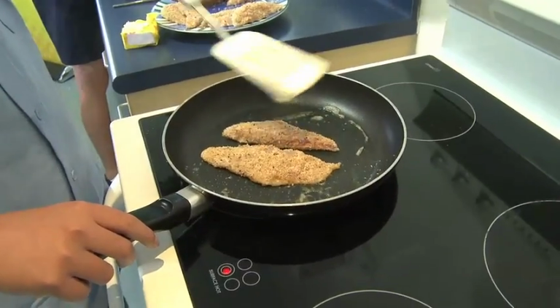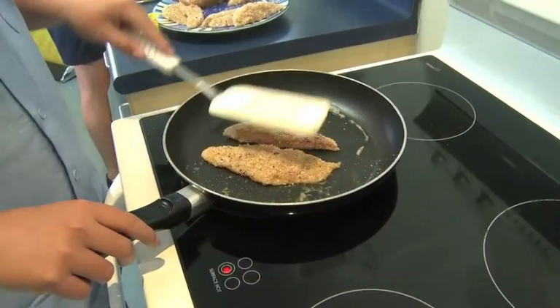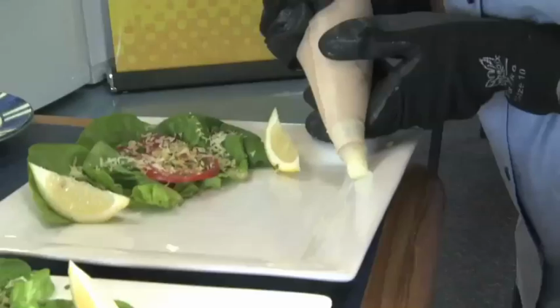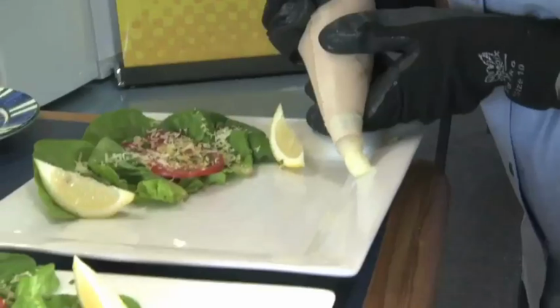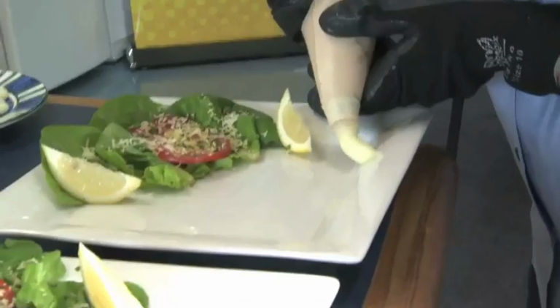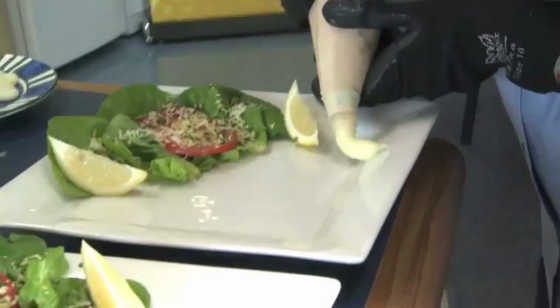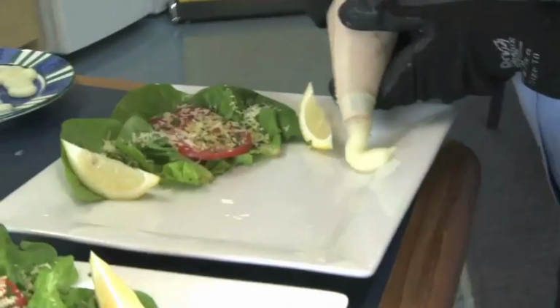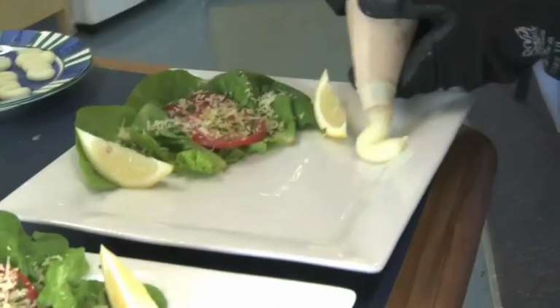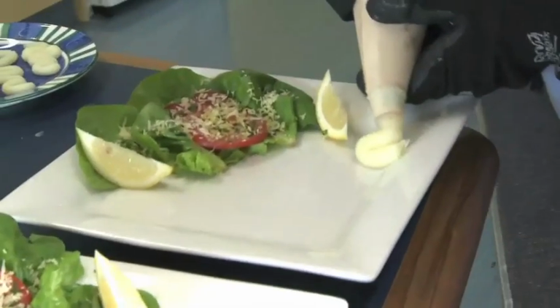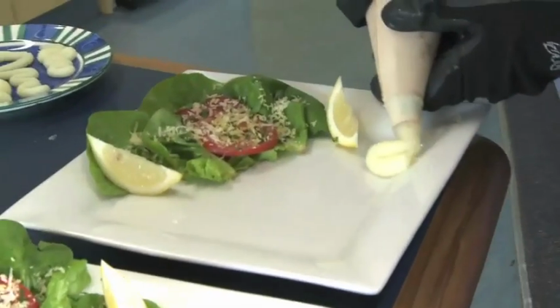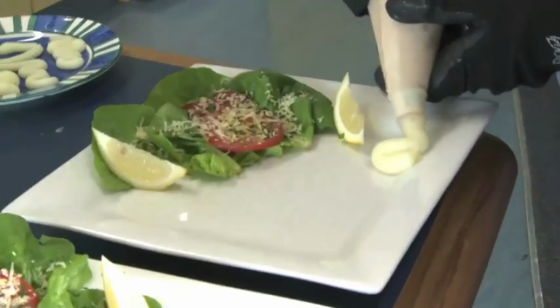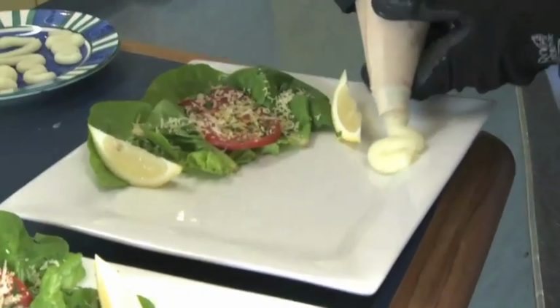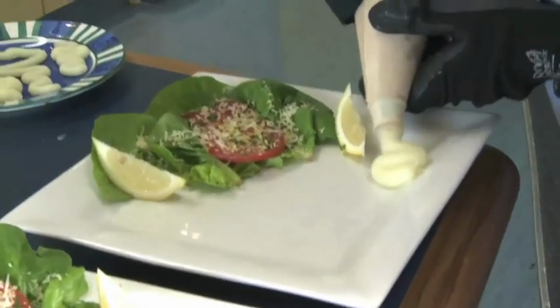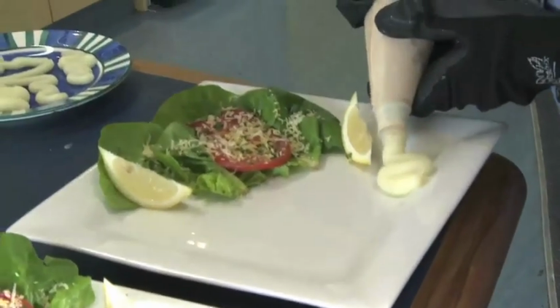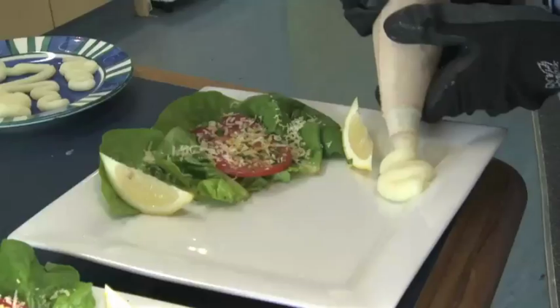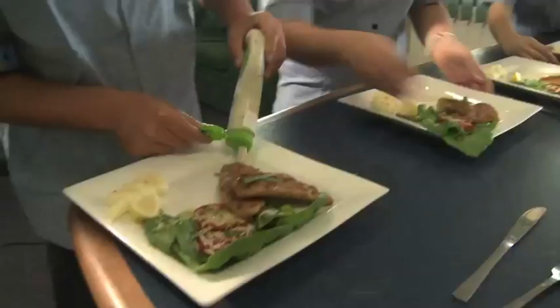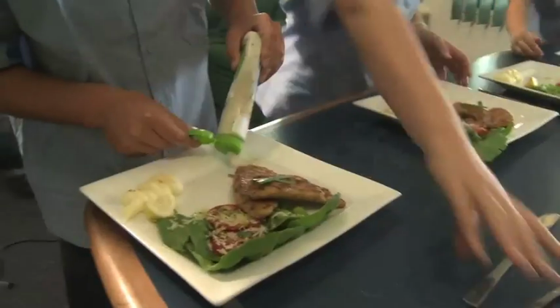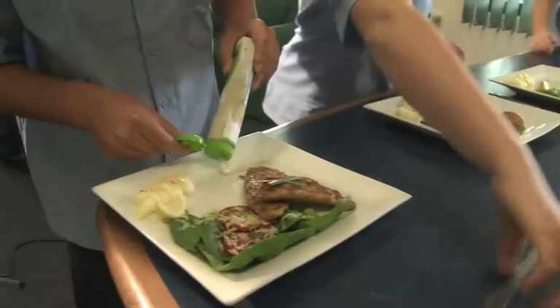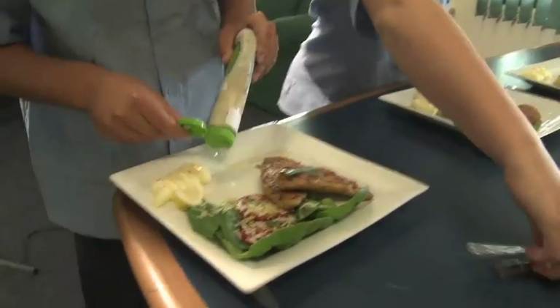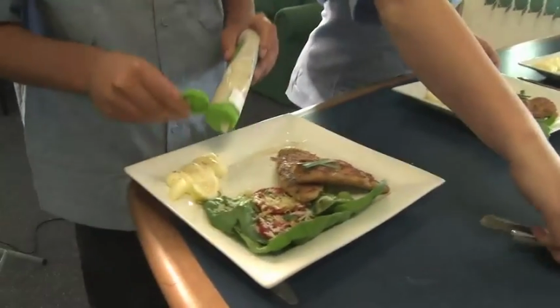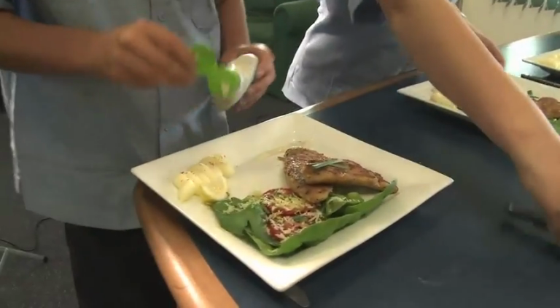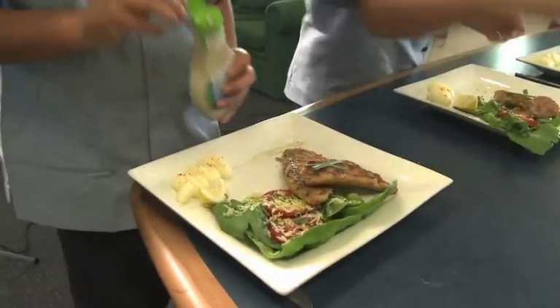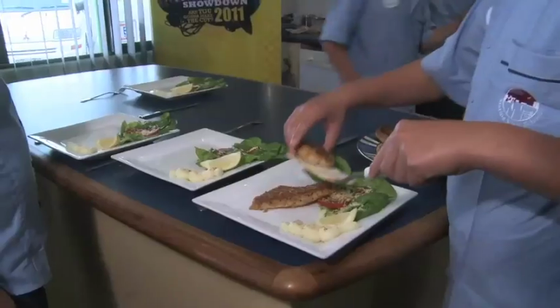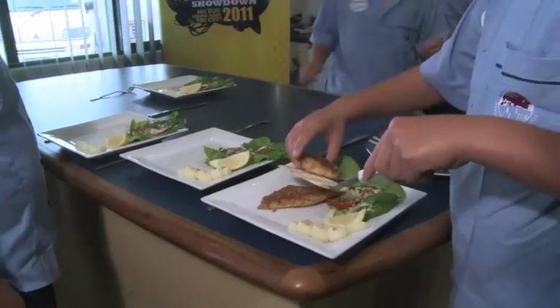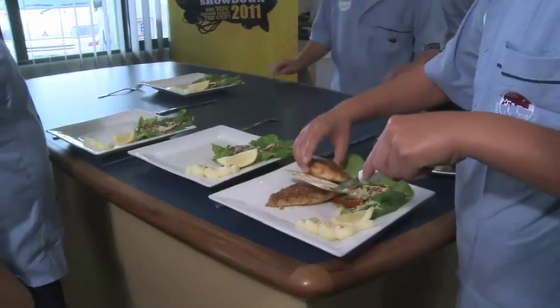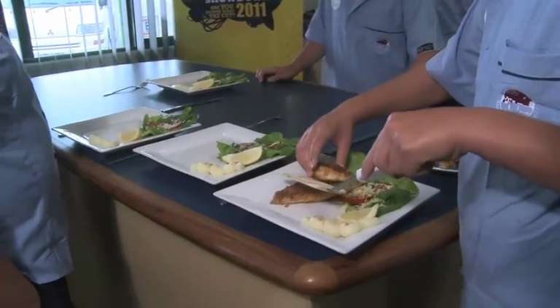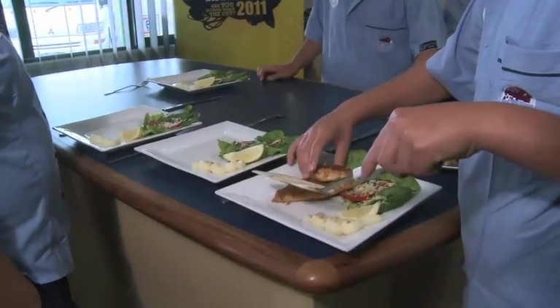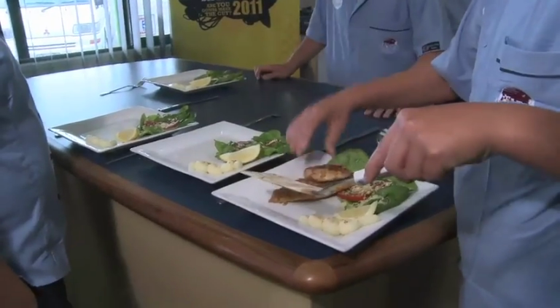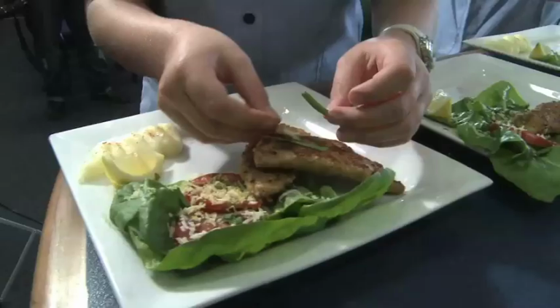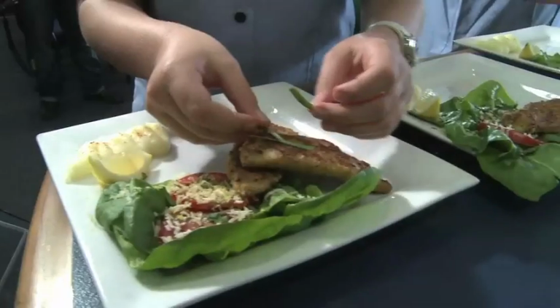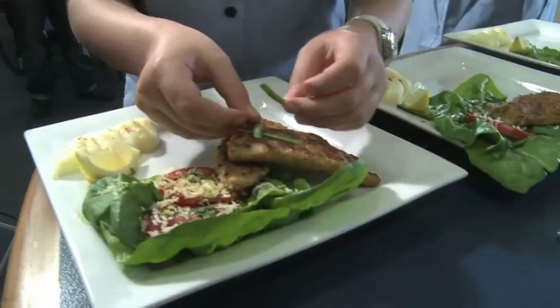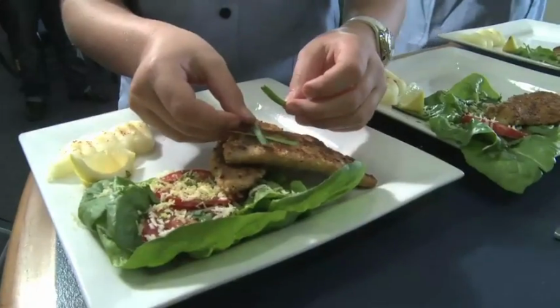We squeezed our Maggi Instant Mash onto our plates. We garnished our dish with tartia sauce, a branch of basil and a squeeze of lemon juice.